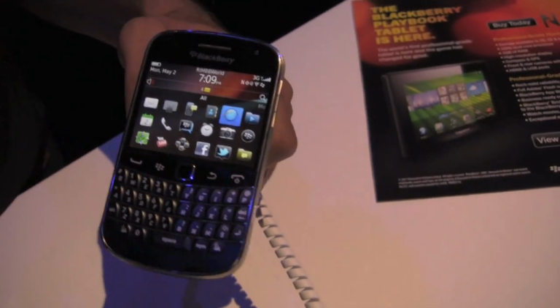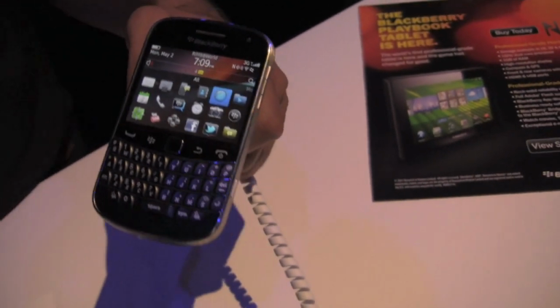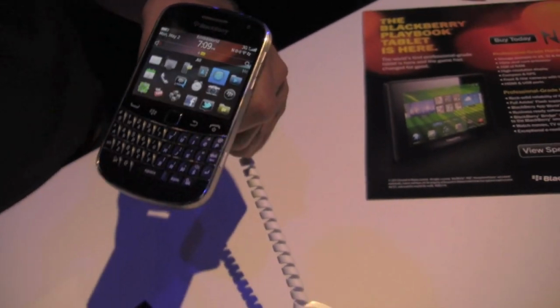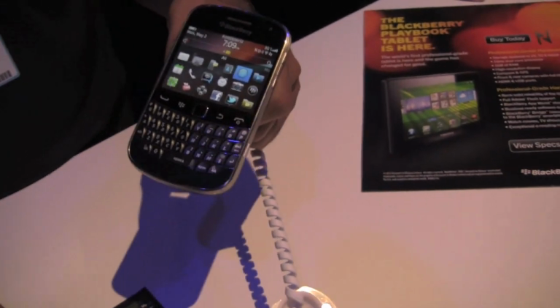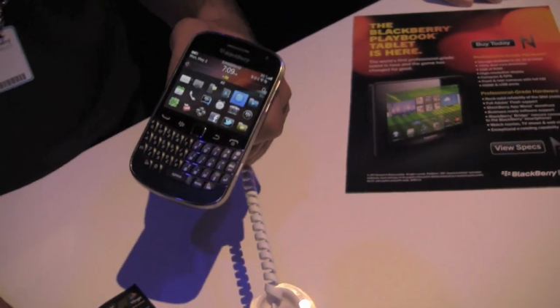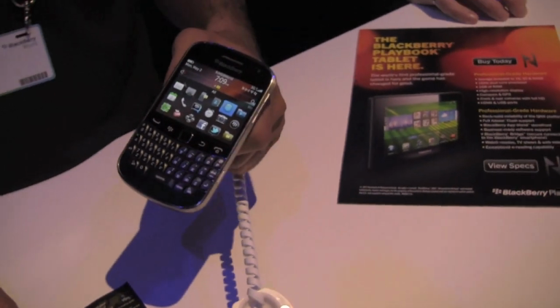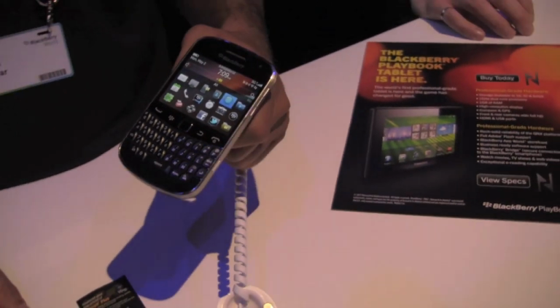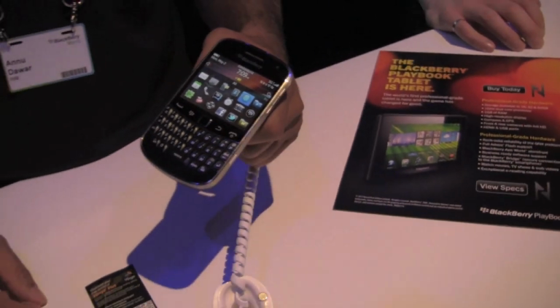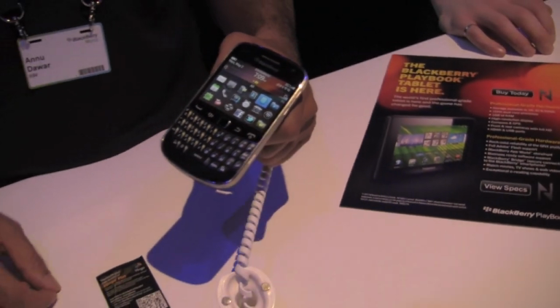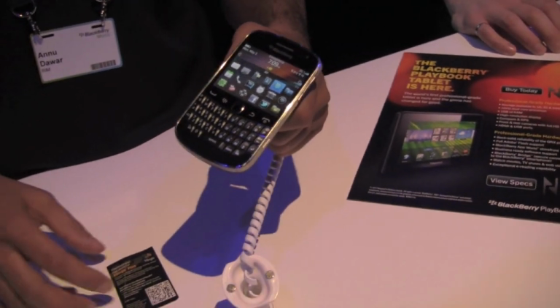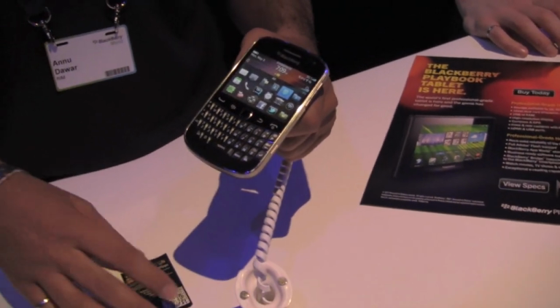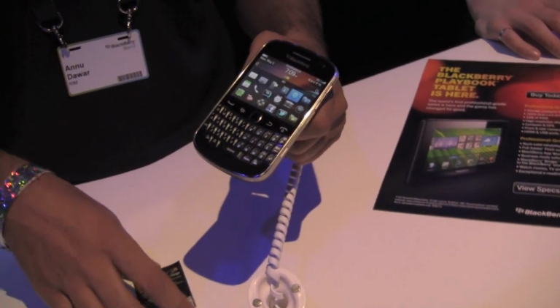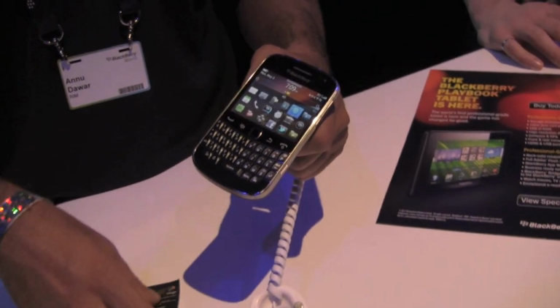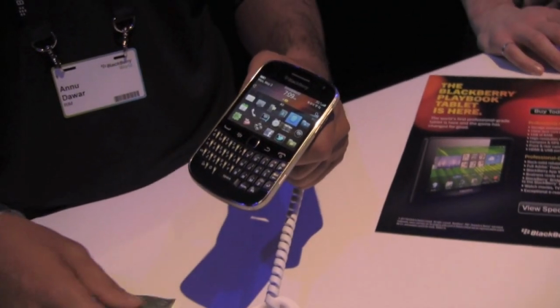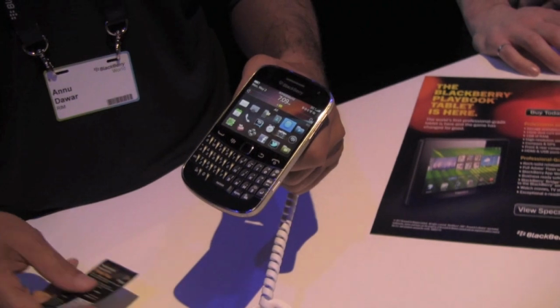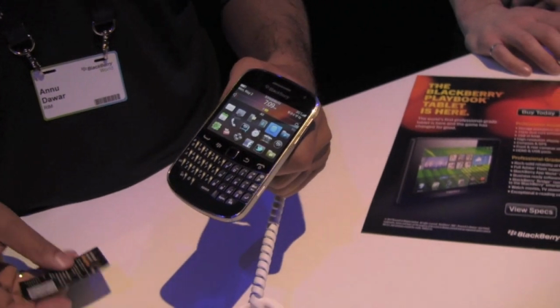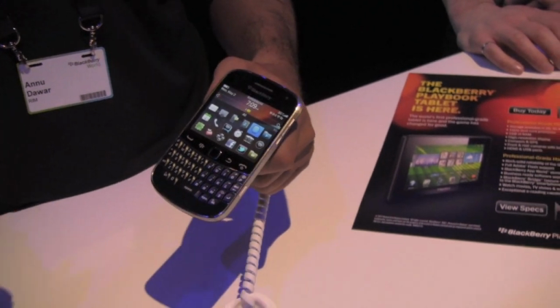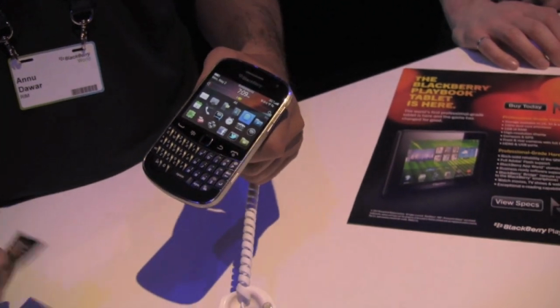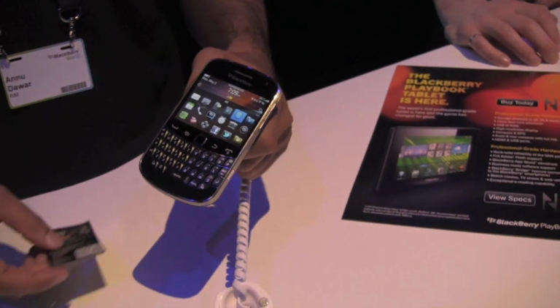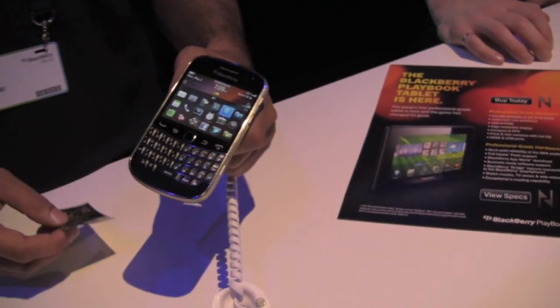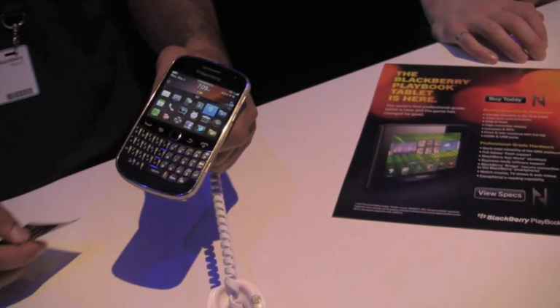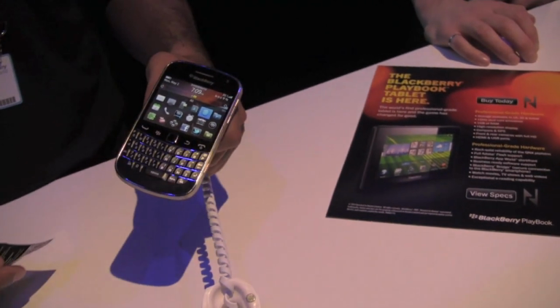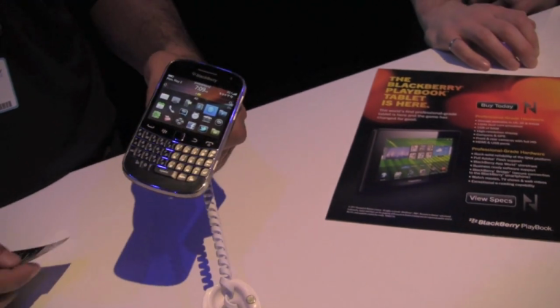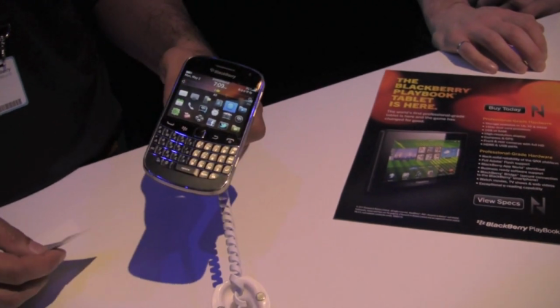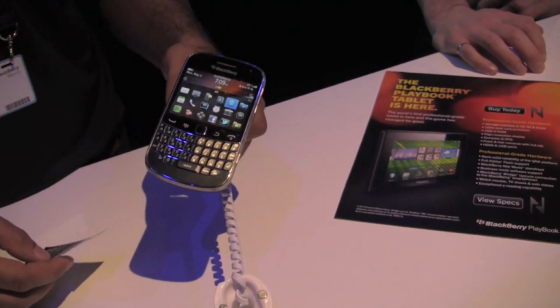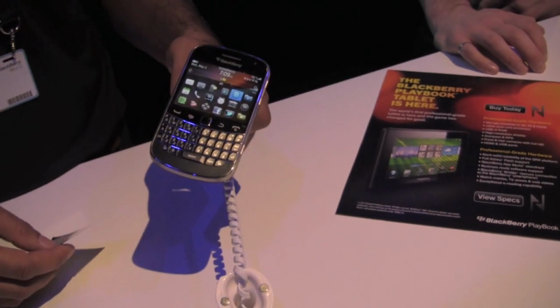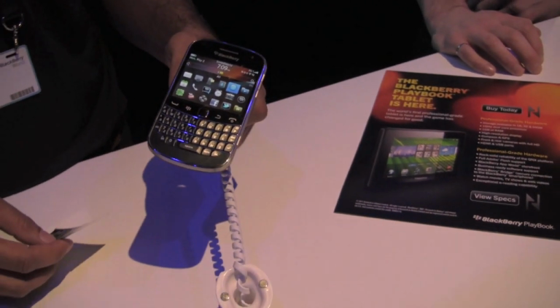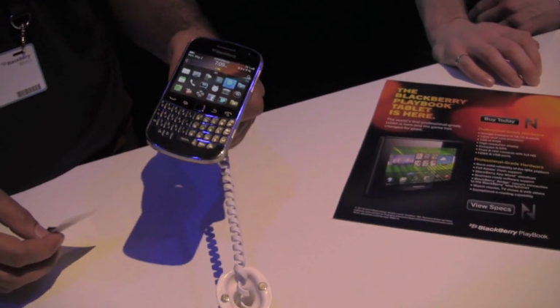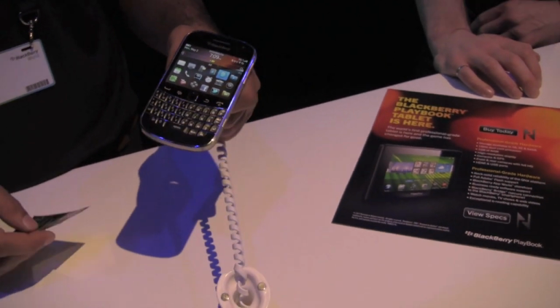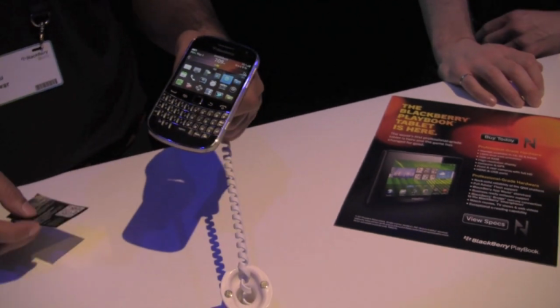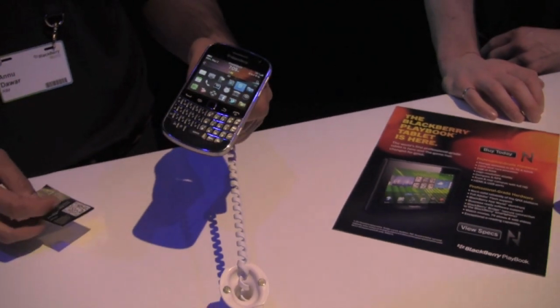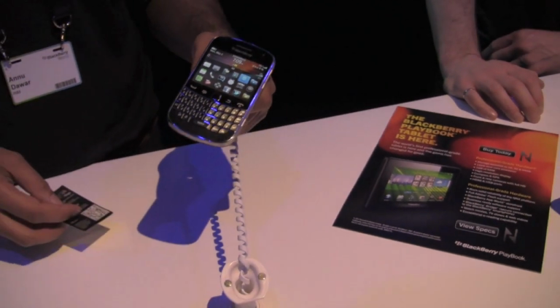NFC on the new Blackberry Bold 9900. Why didn't they just call it the Bold Touch? It would have been easier to do these videos.